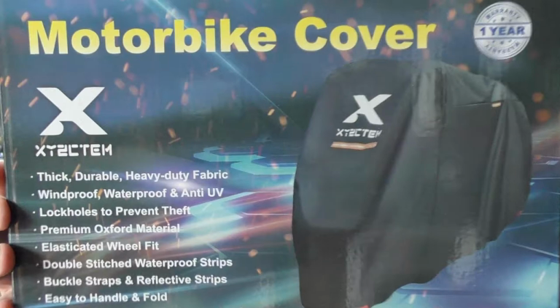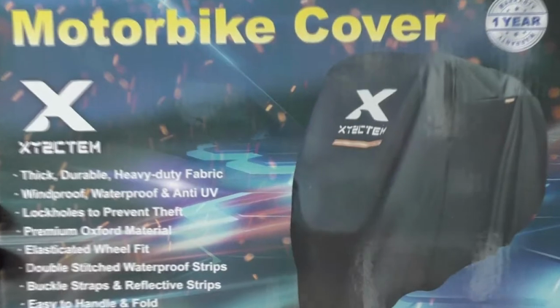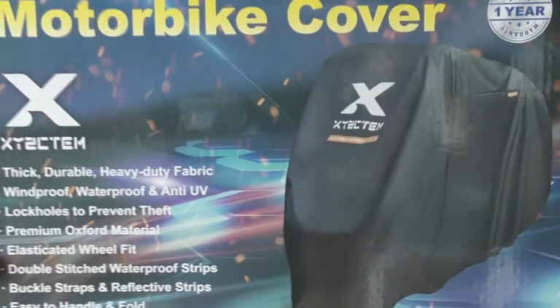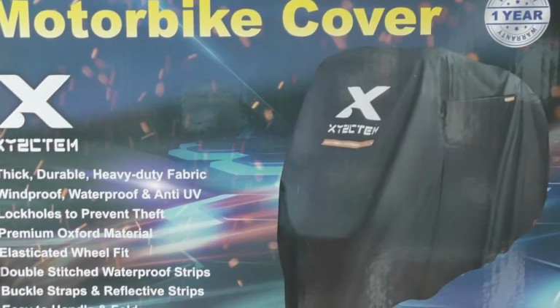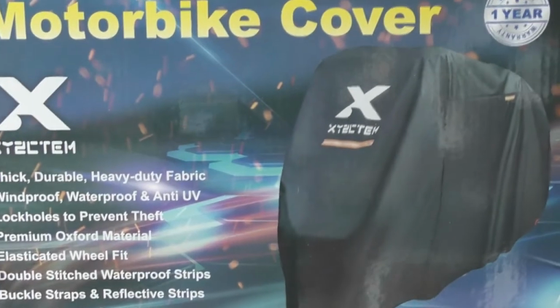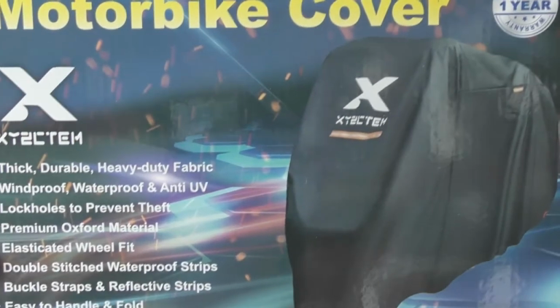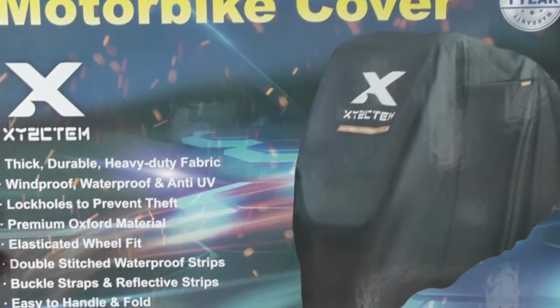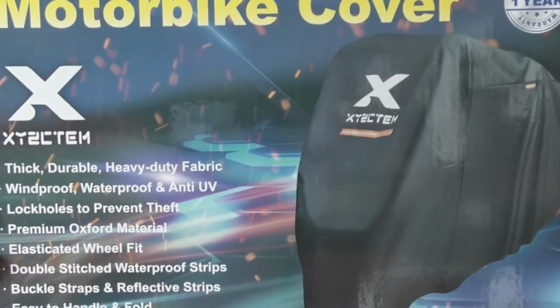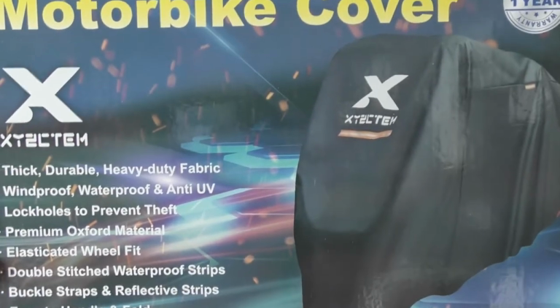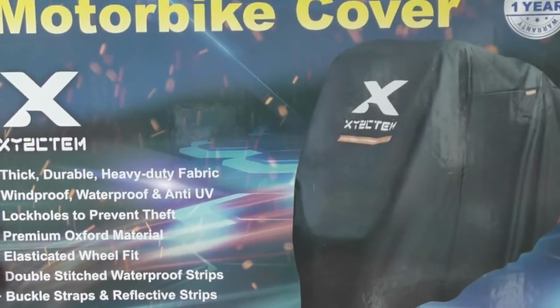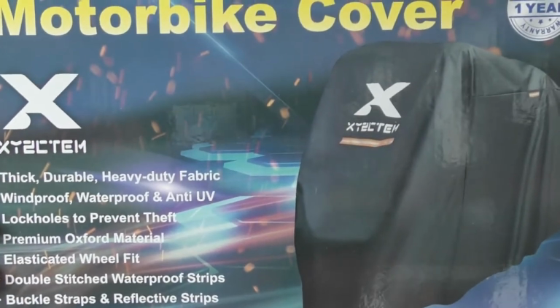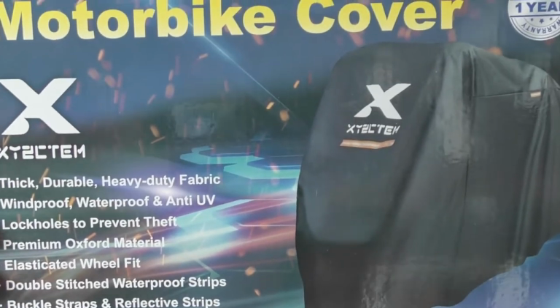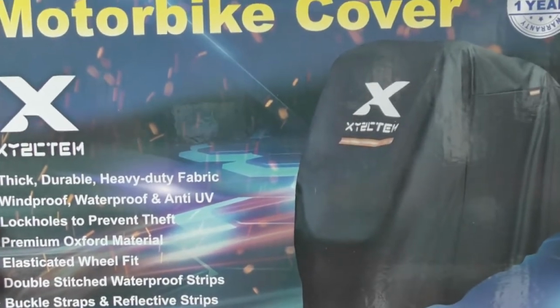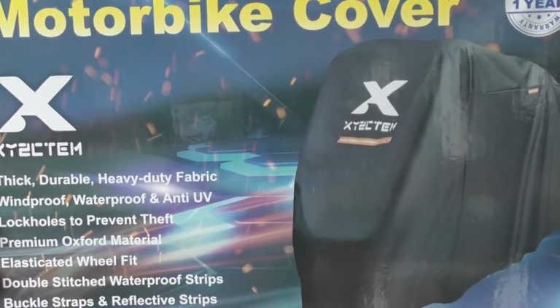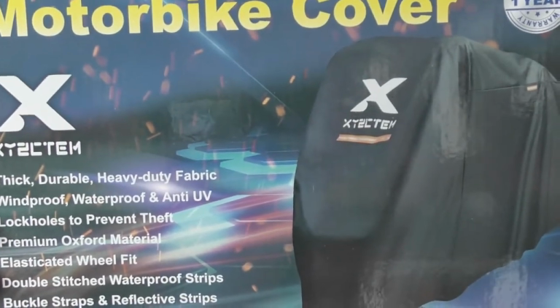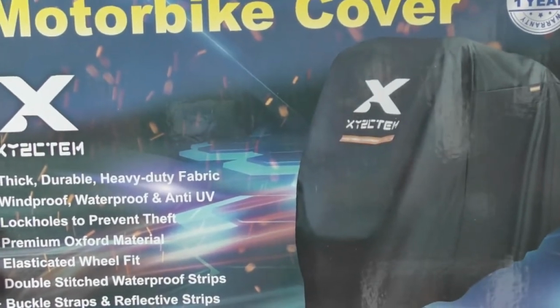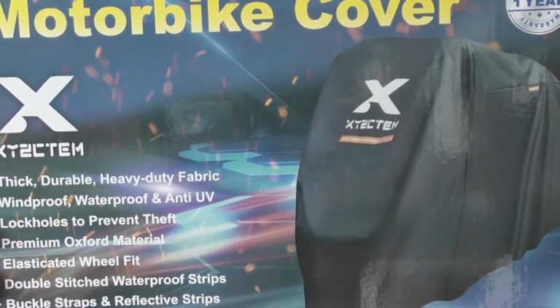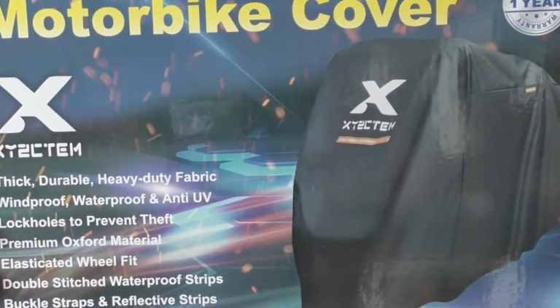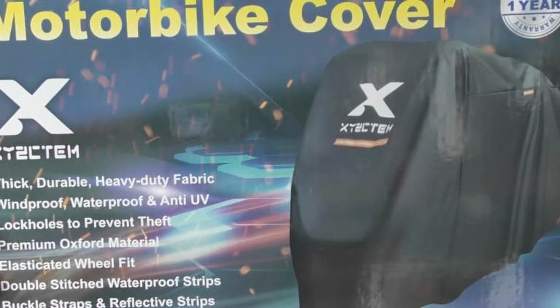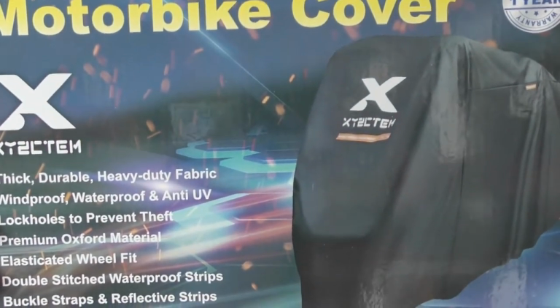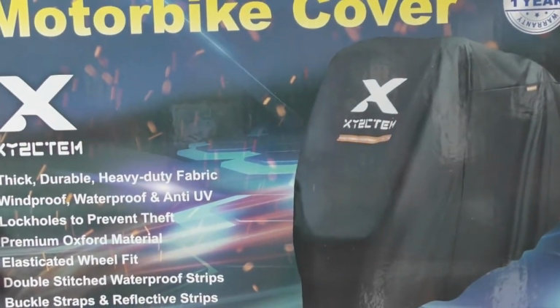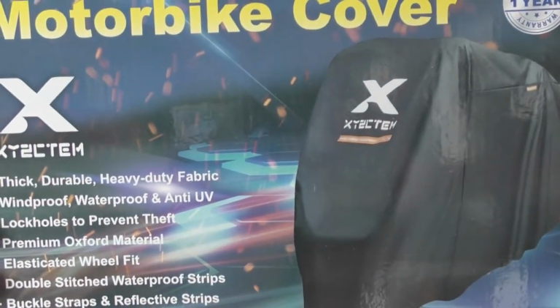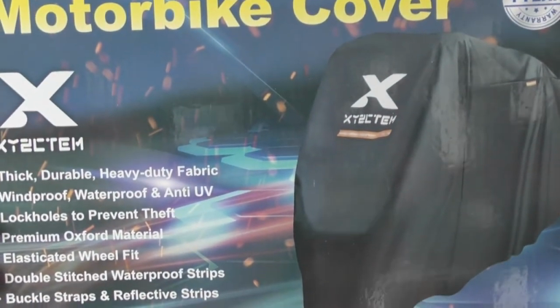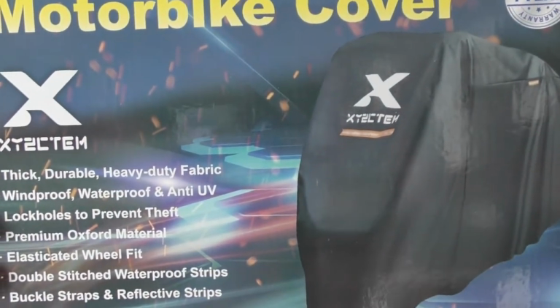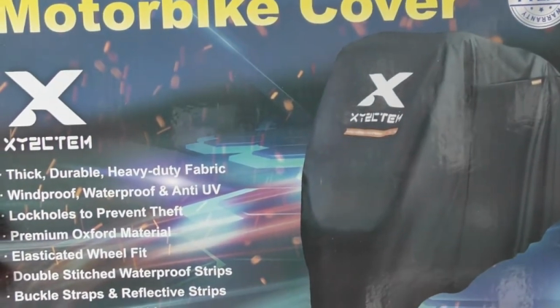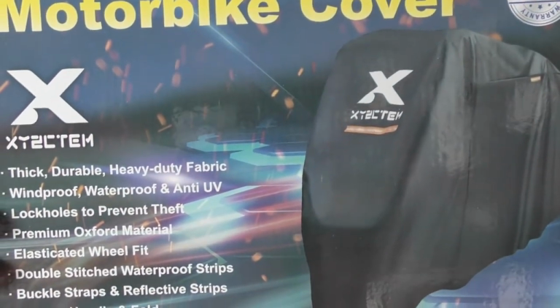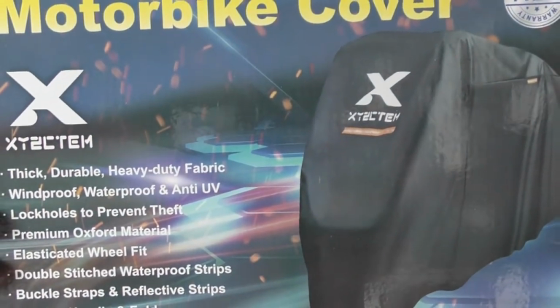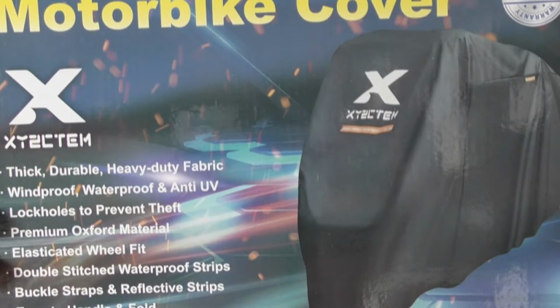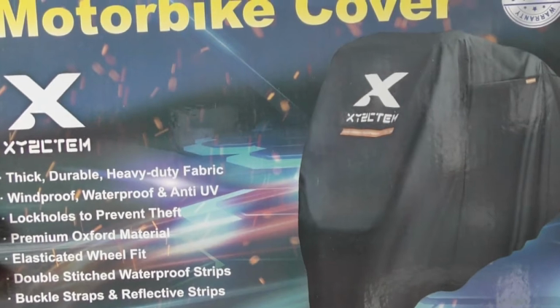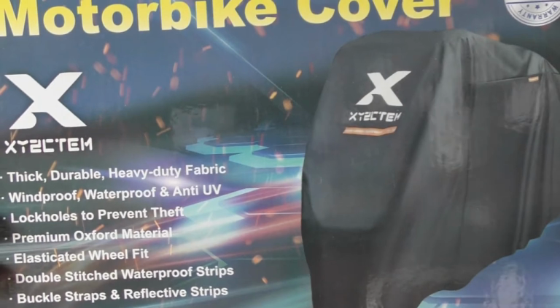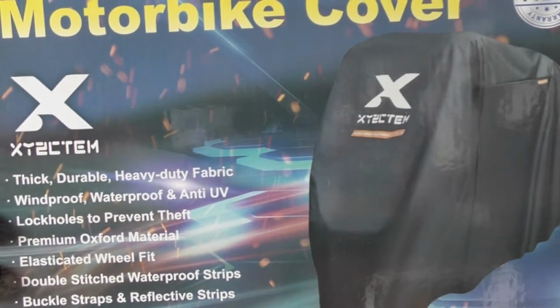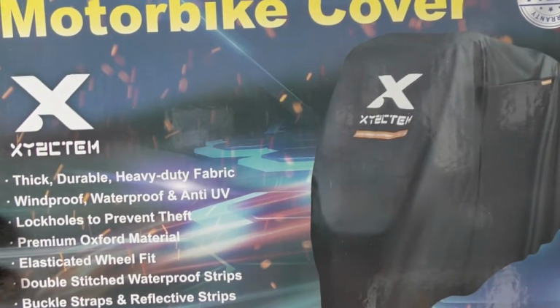Hi, Mark Savage here and welcome to my channel. Today we're going to be reviewing this bike cover.